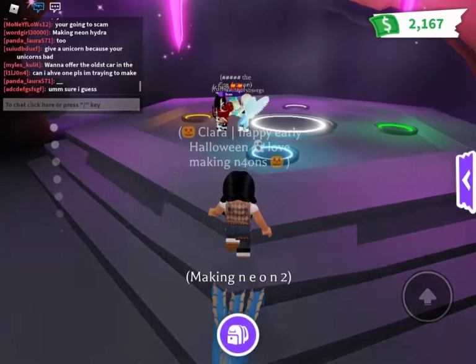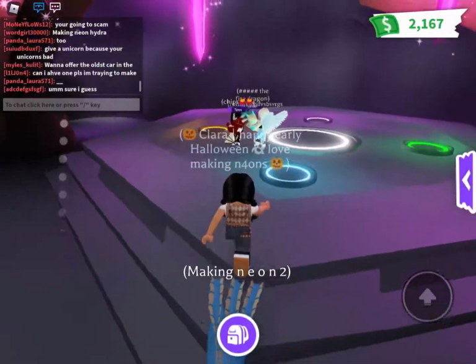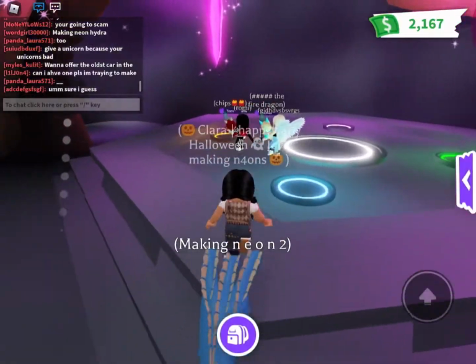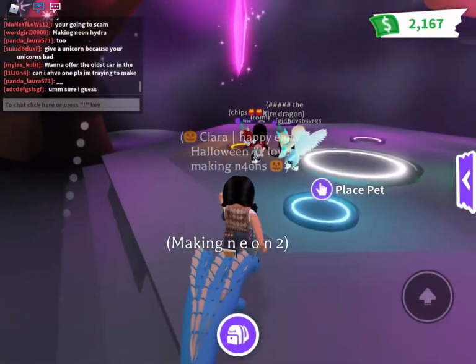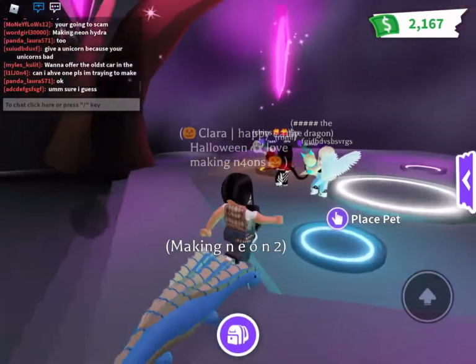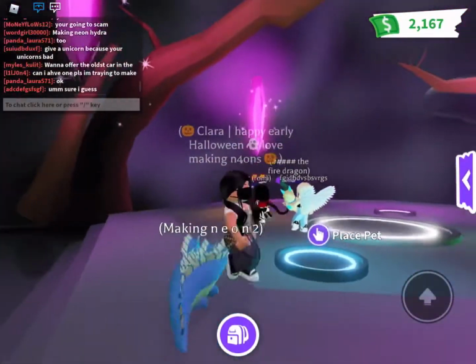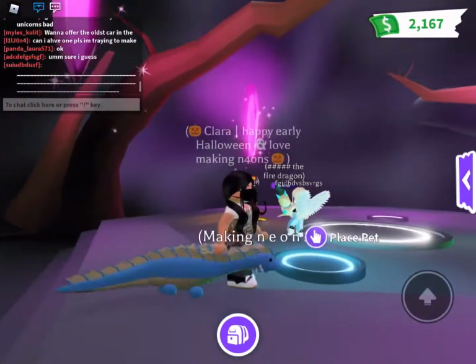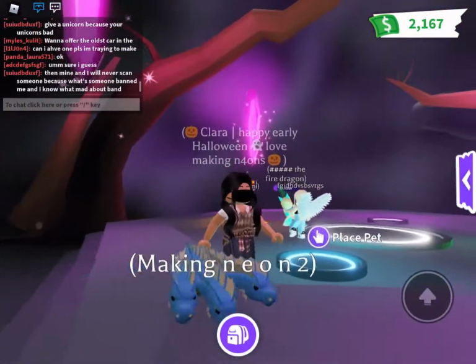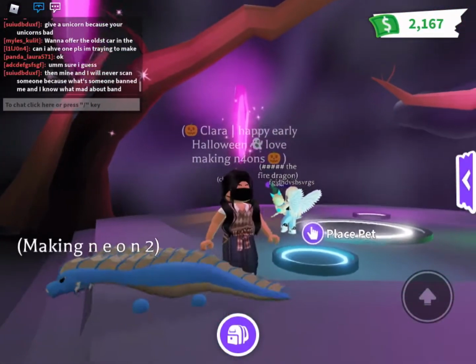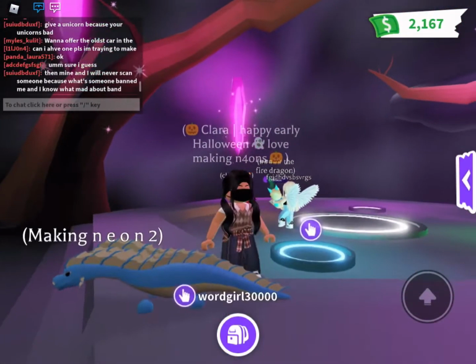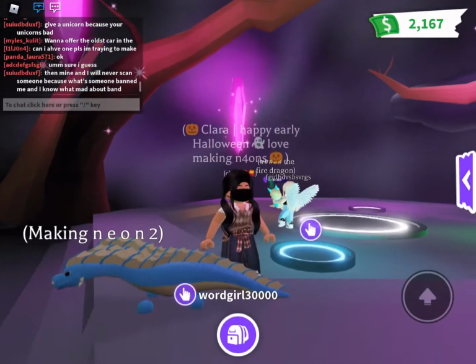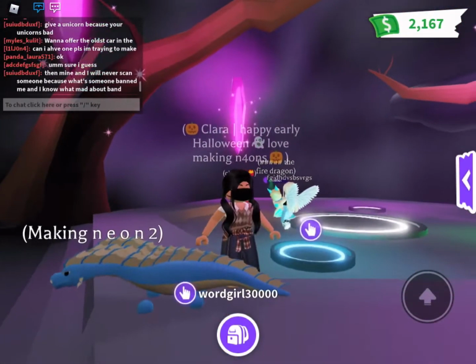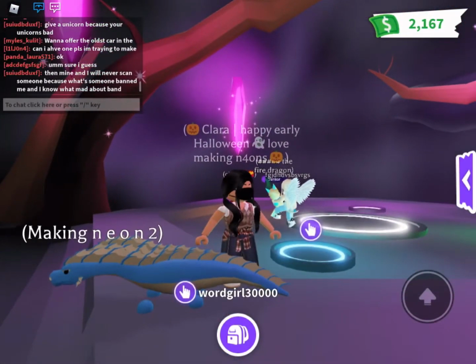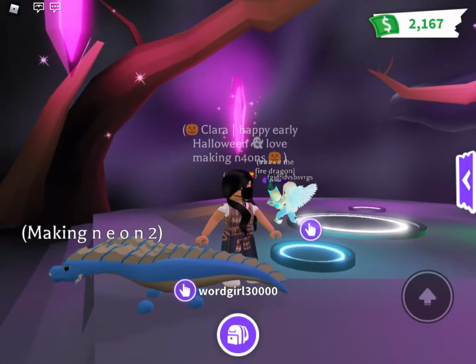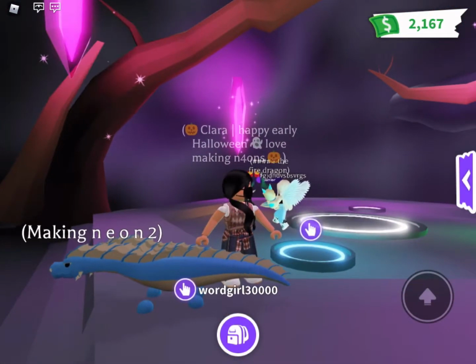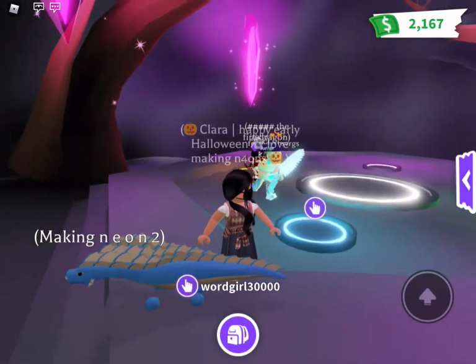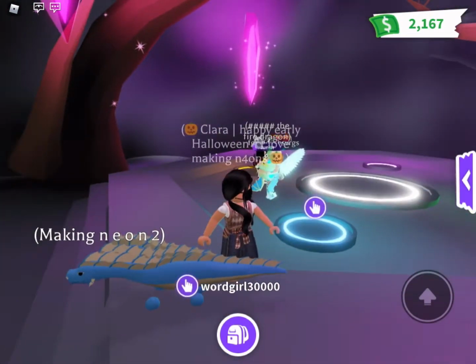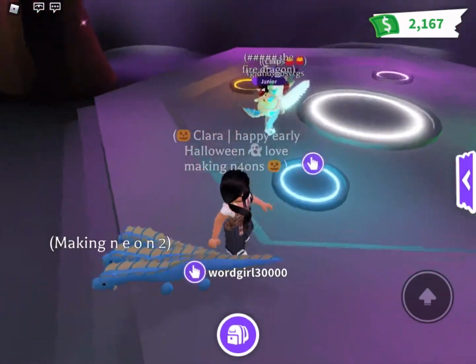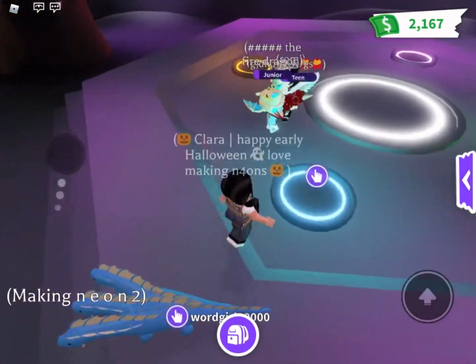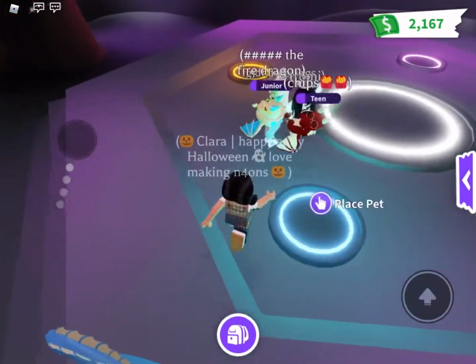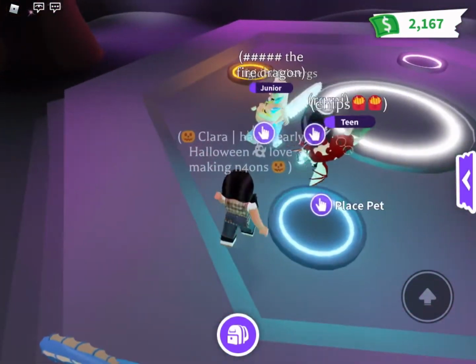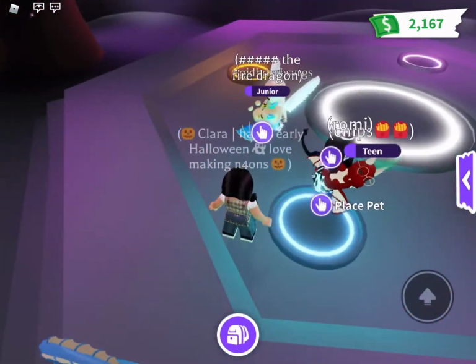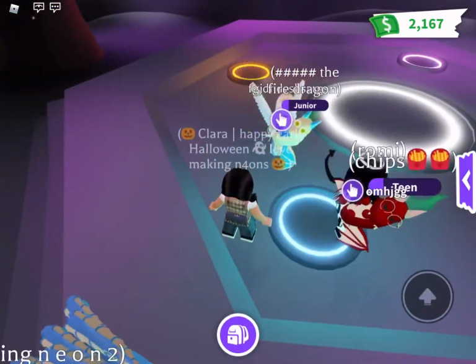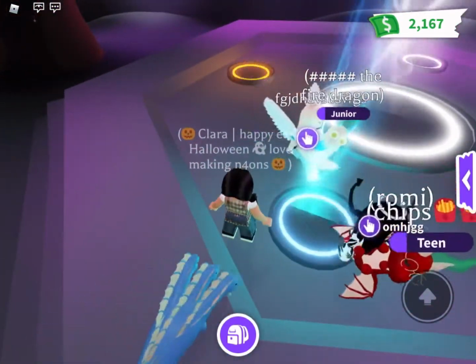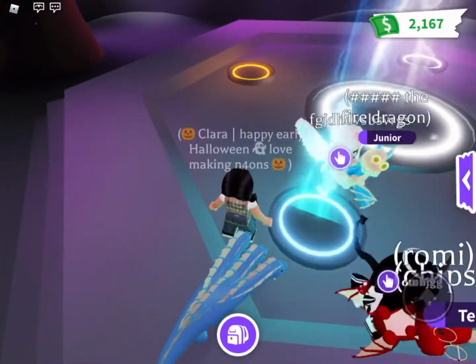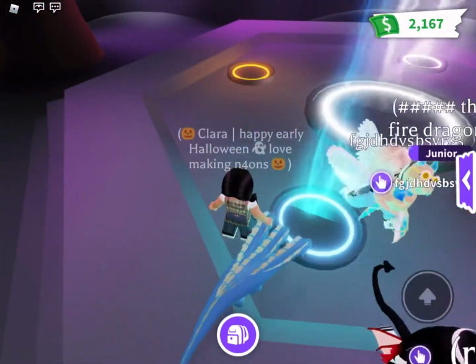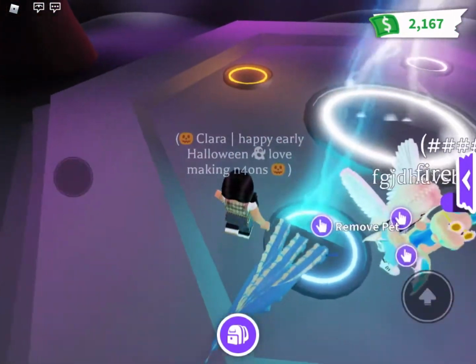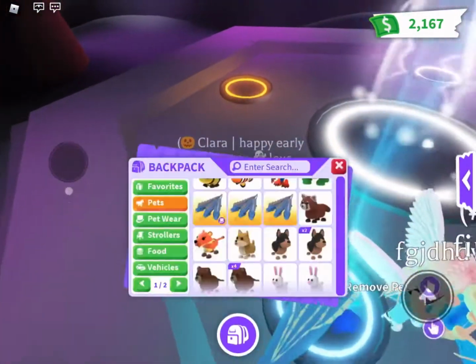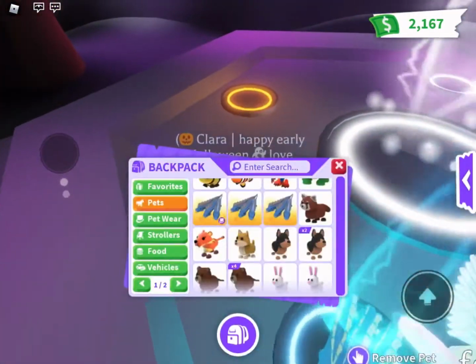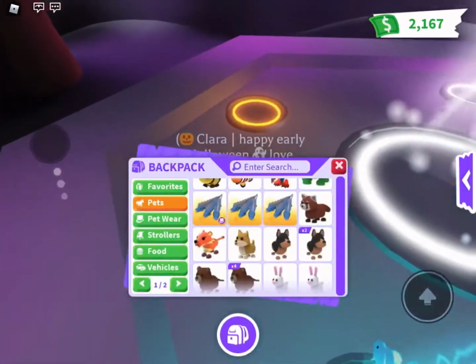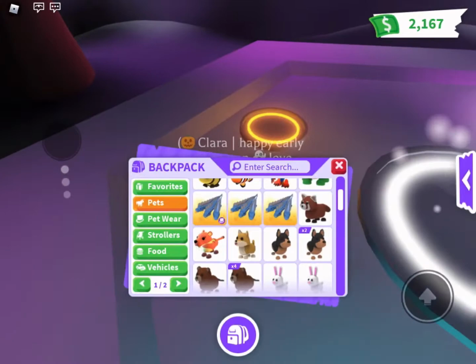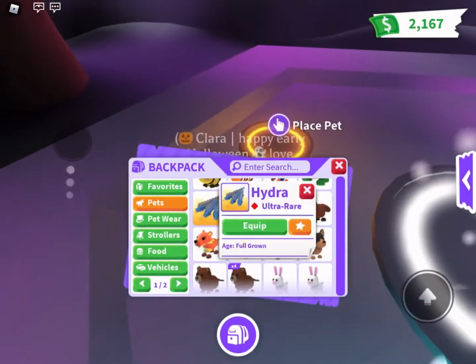Hi guys, I'm back with another video. Today I'm going to be making a neon hideout.